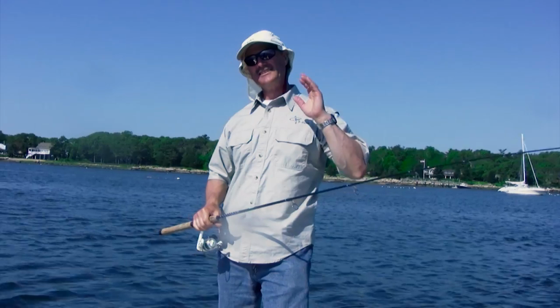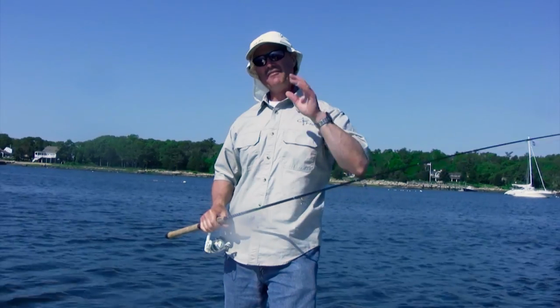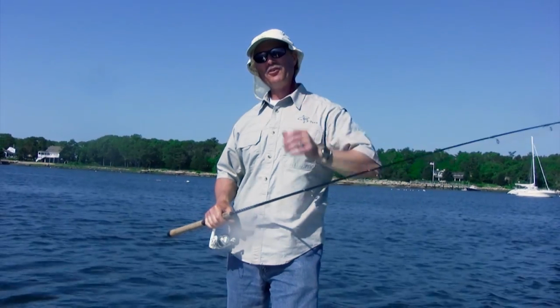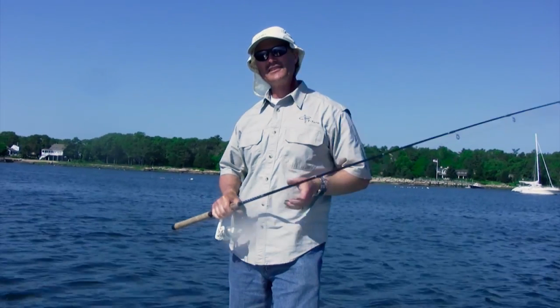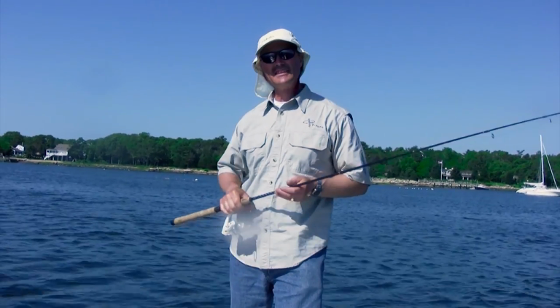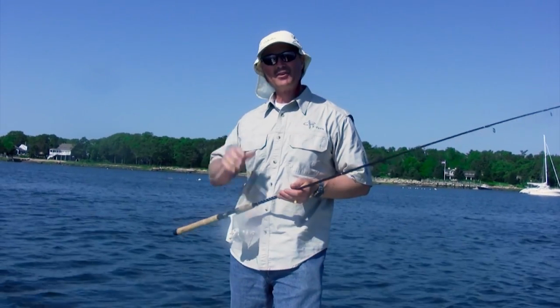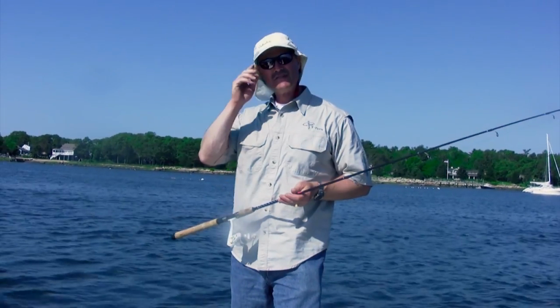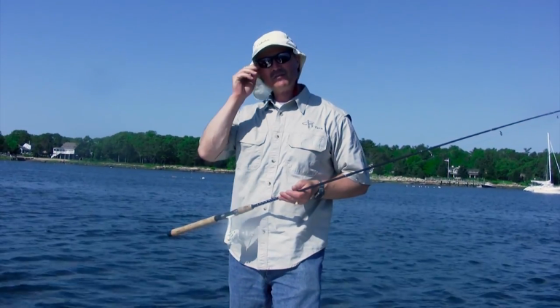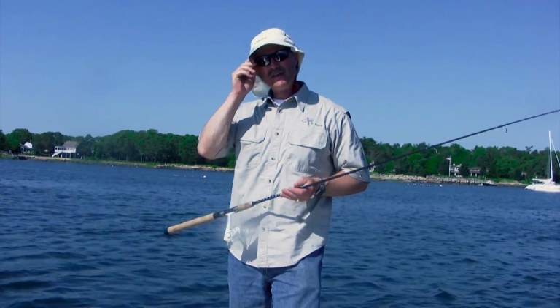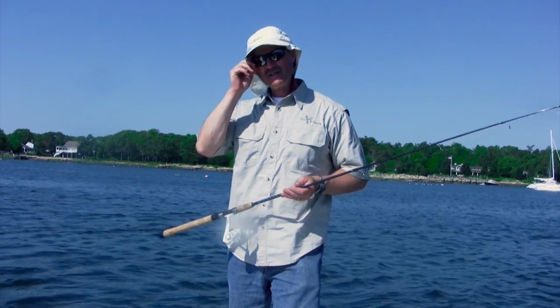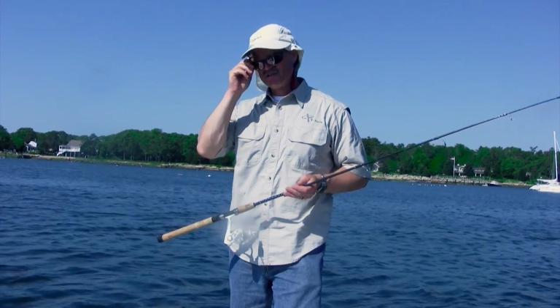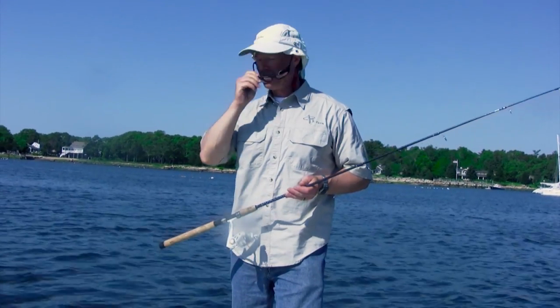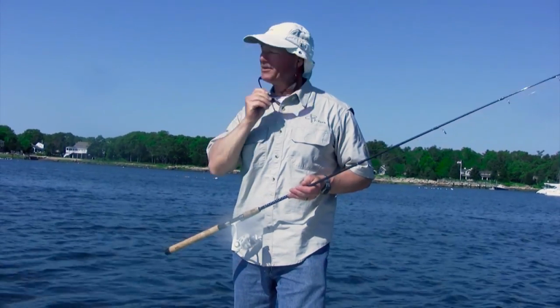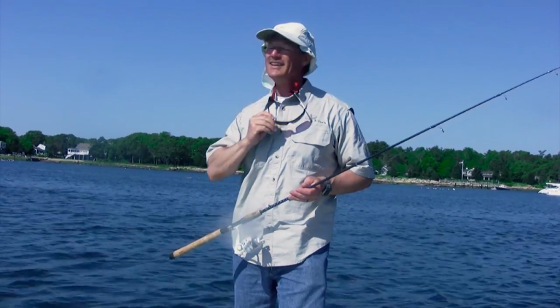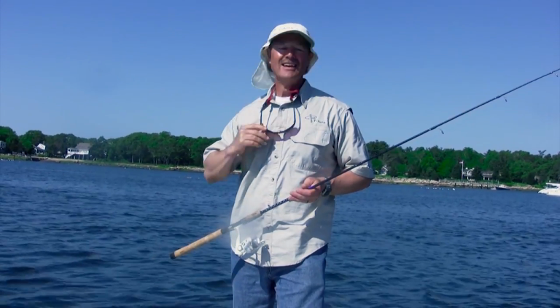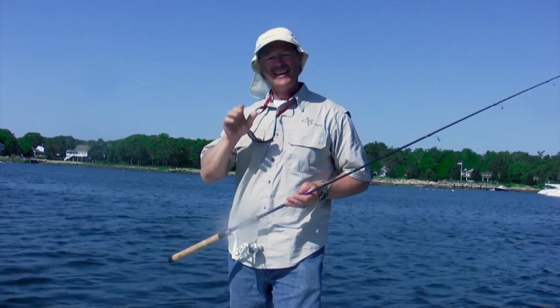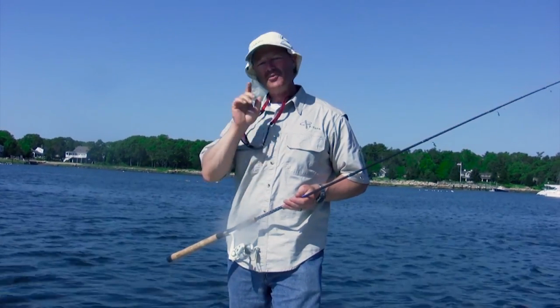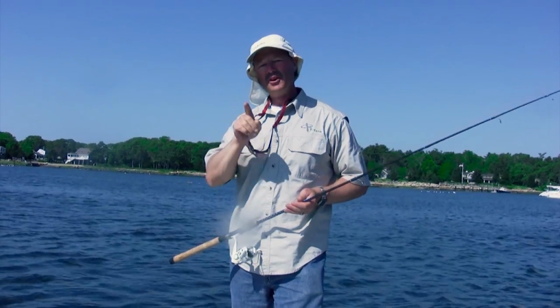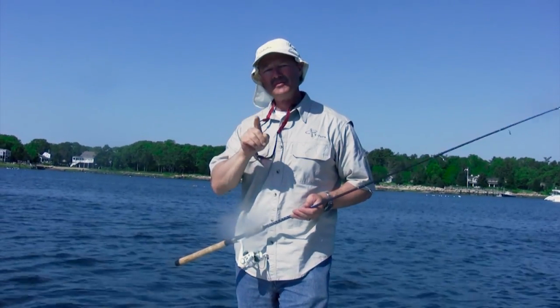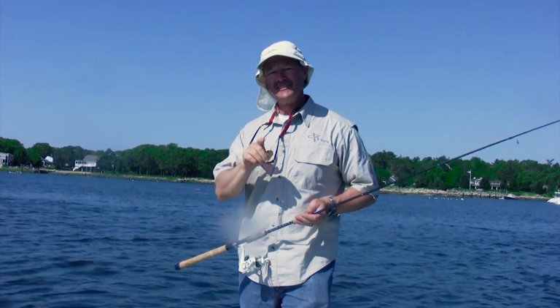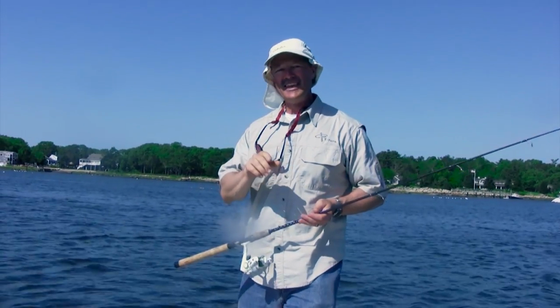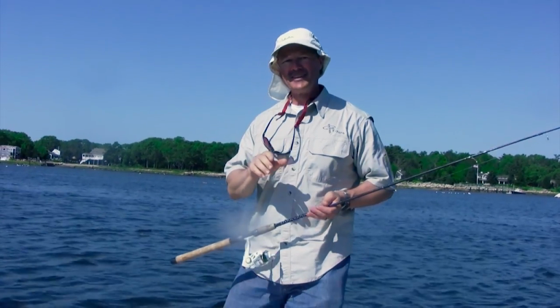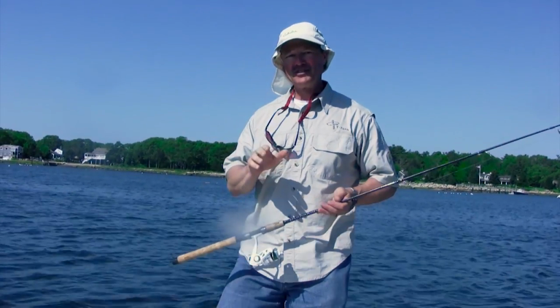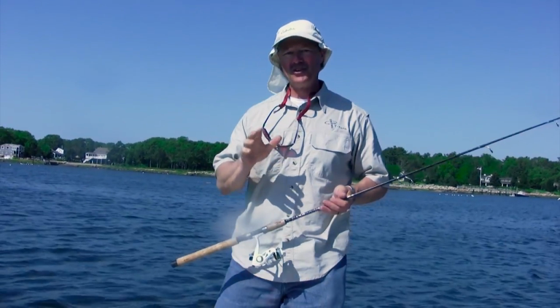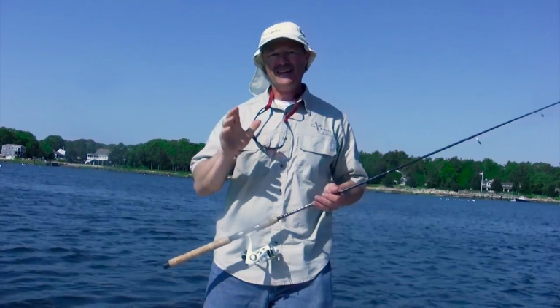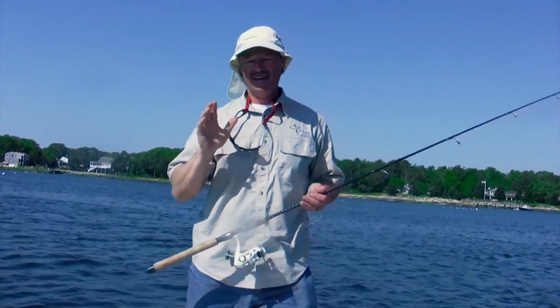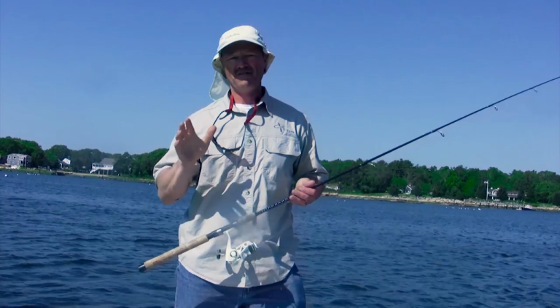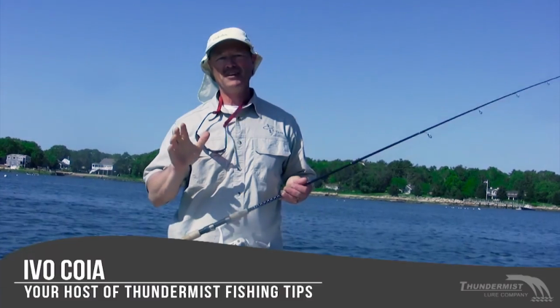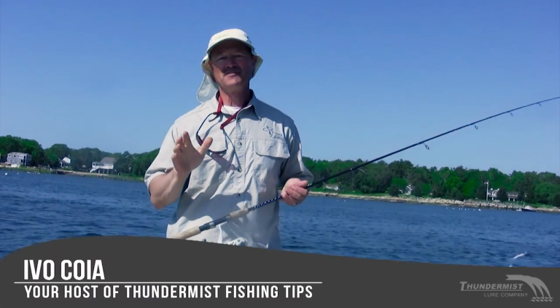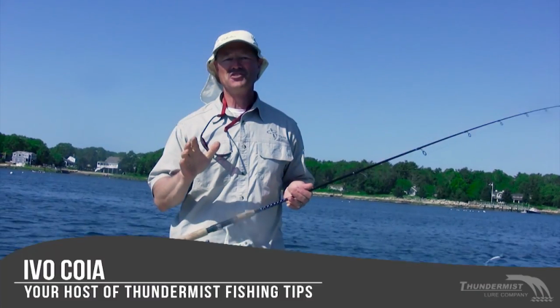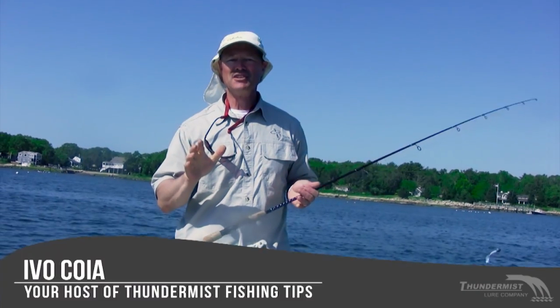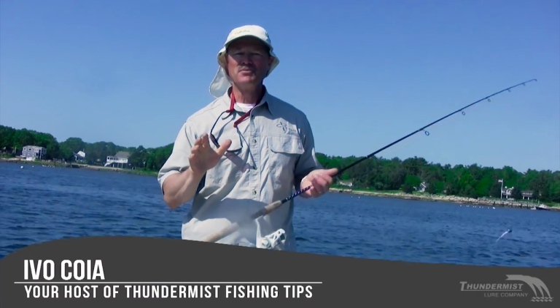Hi folks, it's Evo here from Thunder Mist Lure Company and welcome to today's episode of Thunder Mist Fishing Tips.